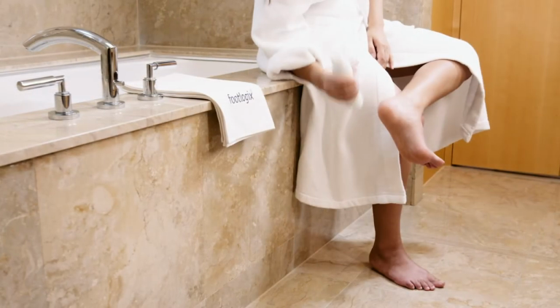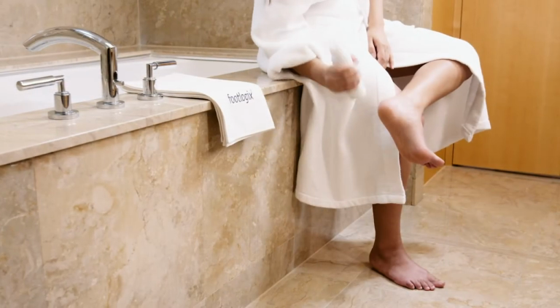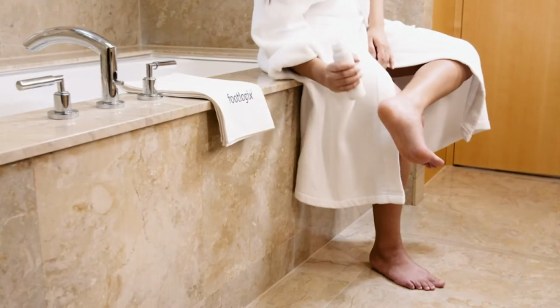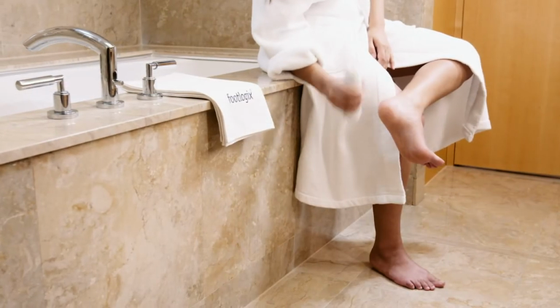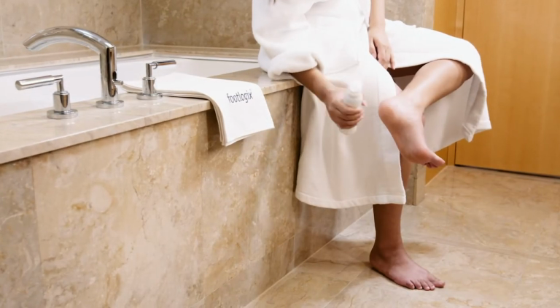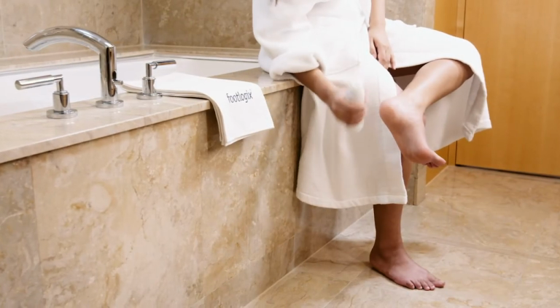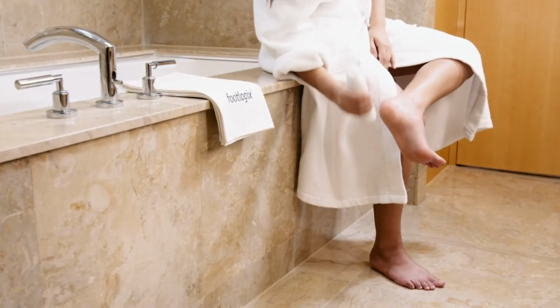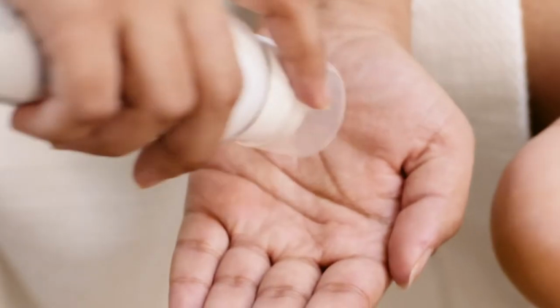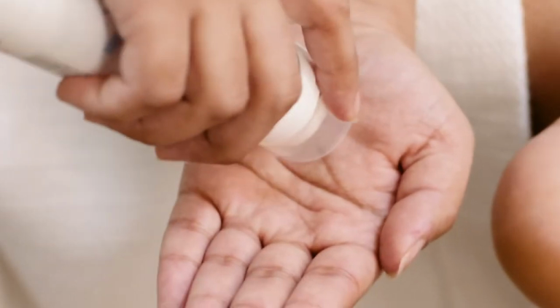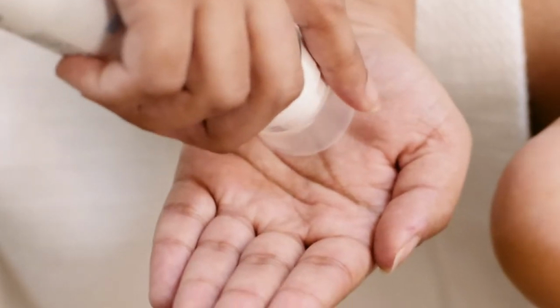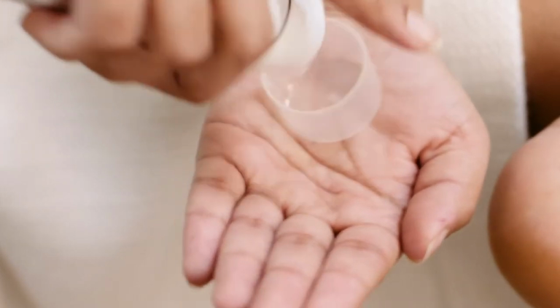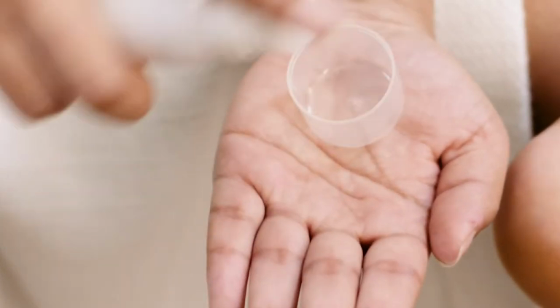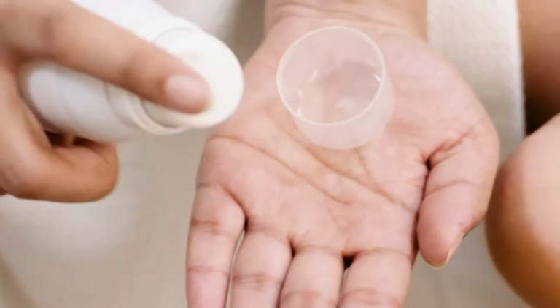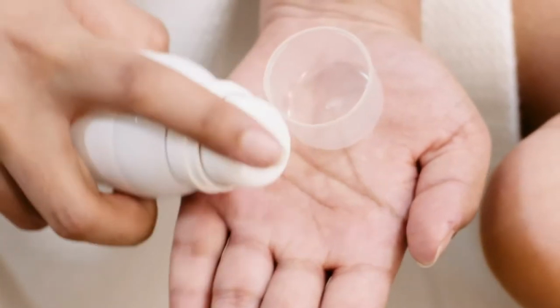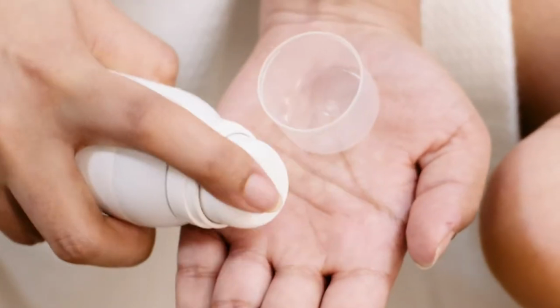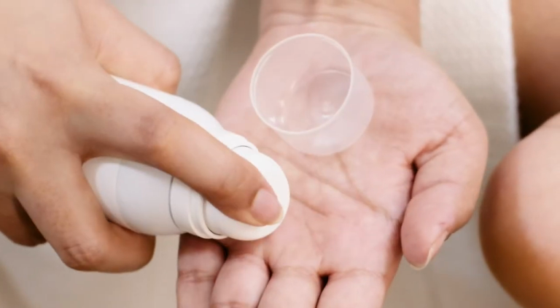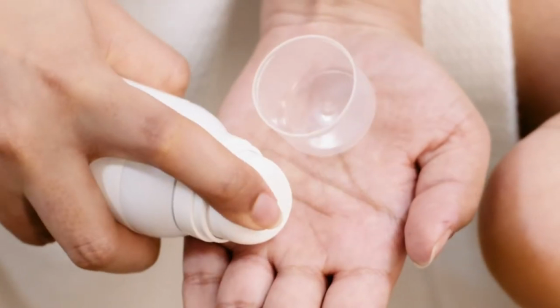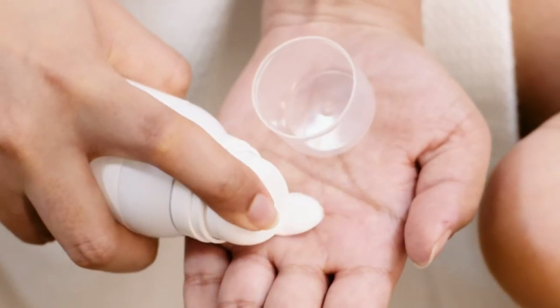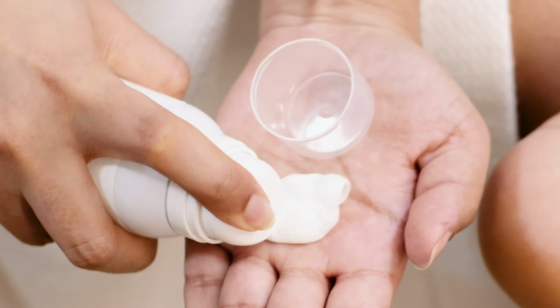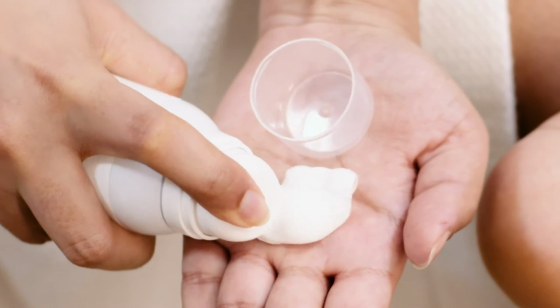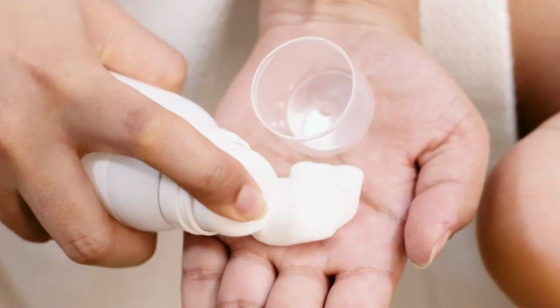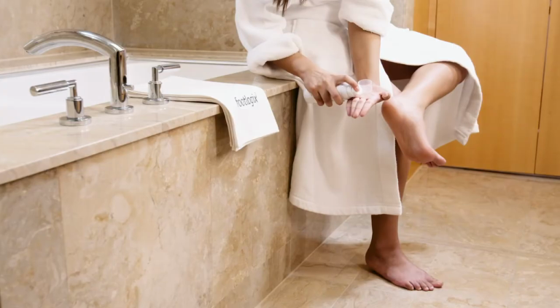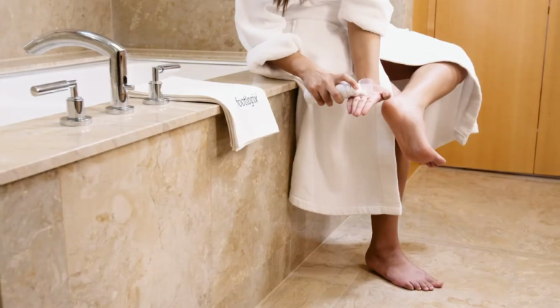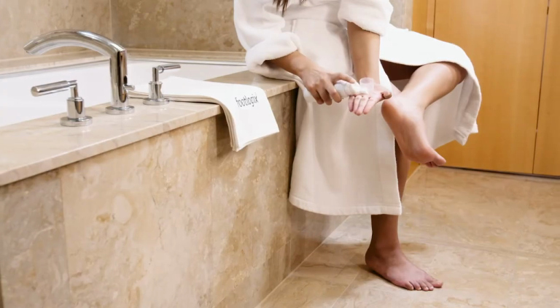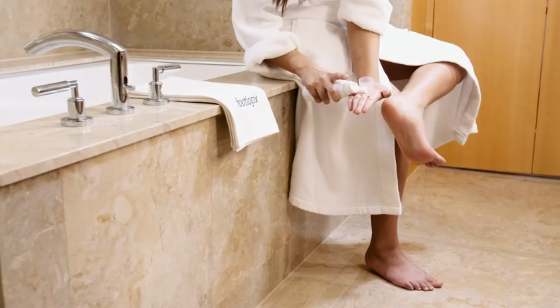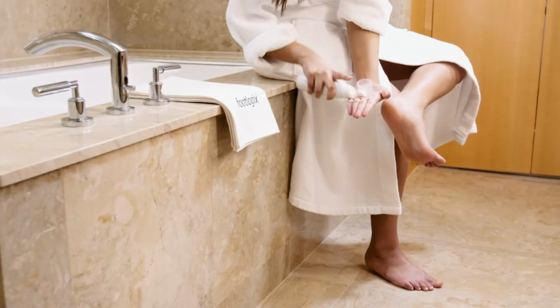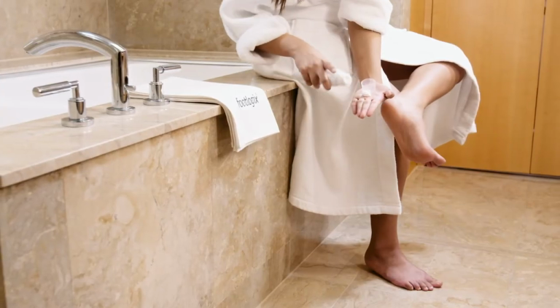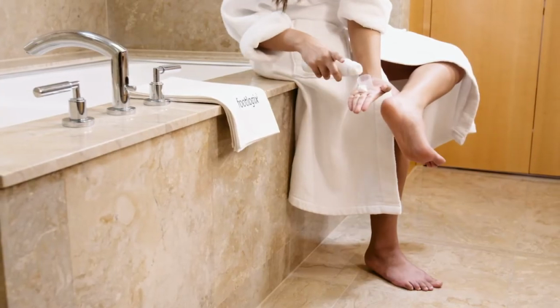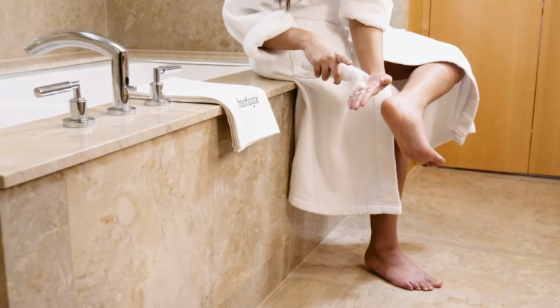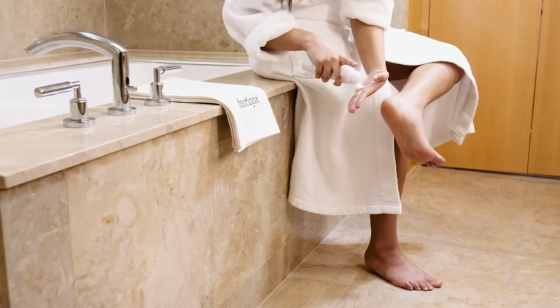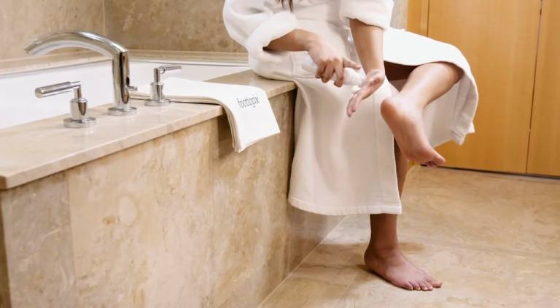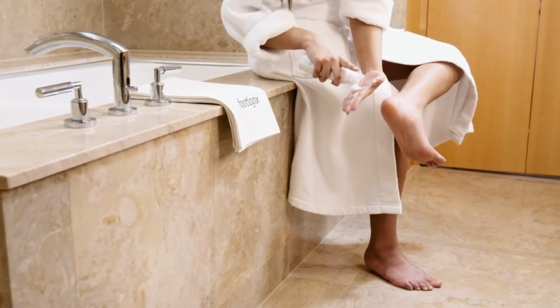Shake the can well, then apply a walnut-sized amount to each foot and massage into the skin.